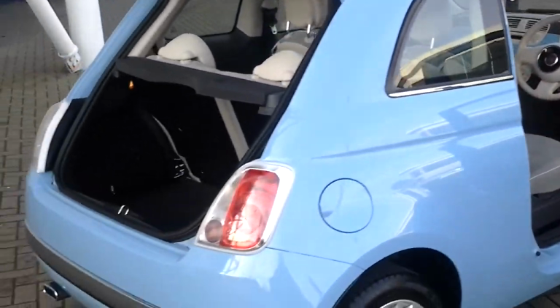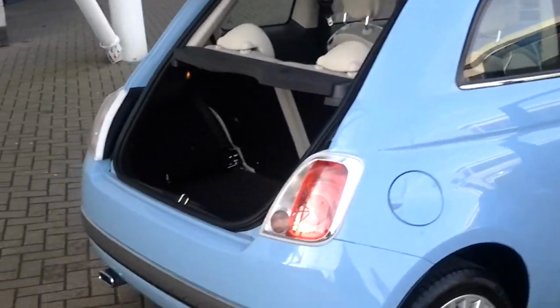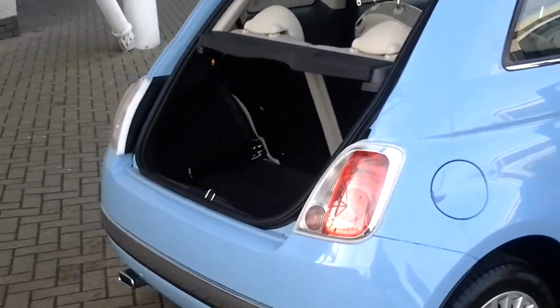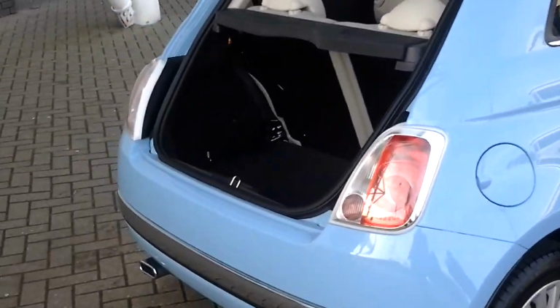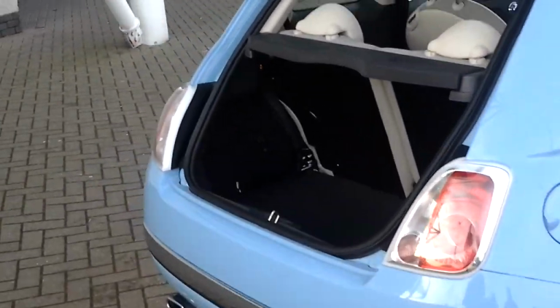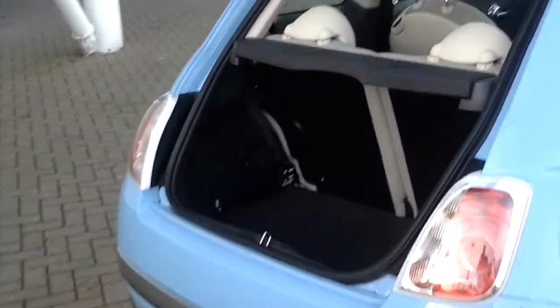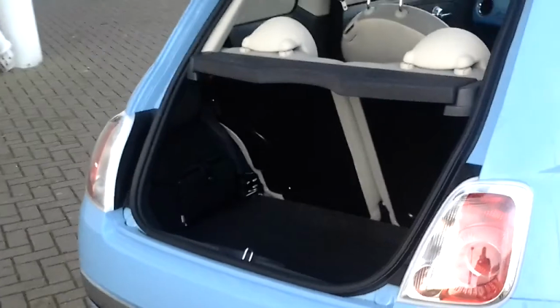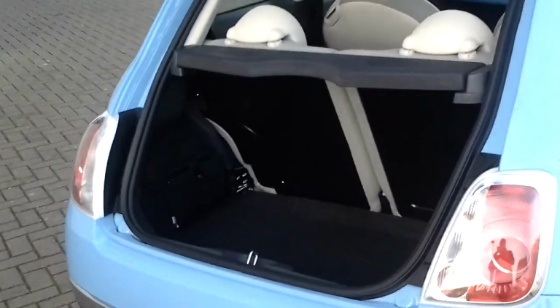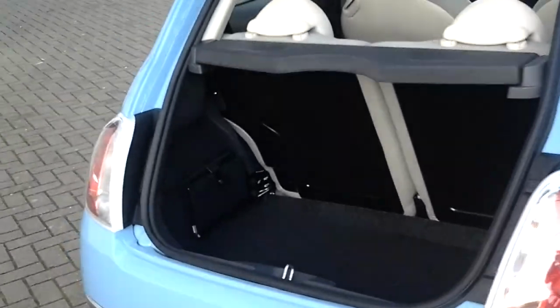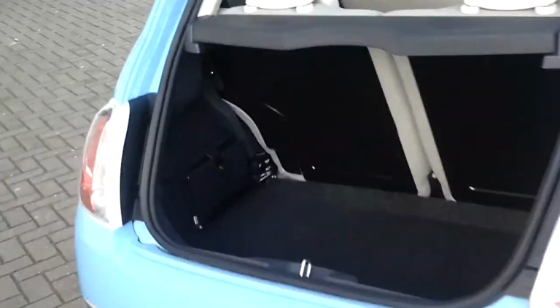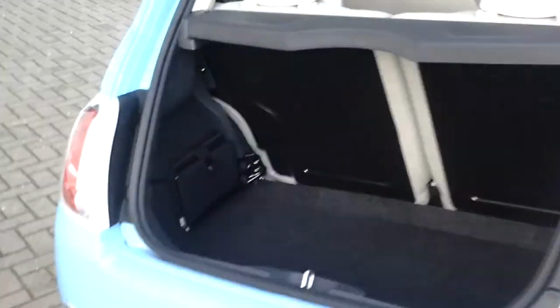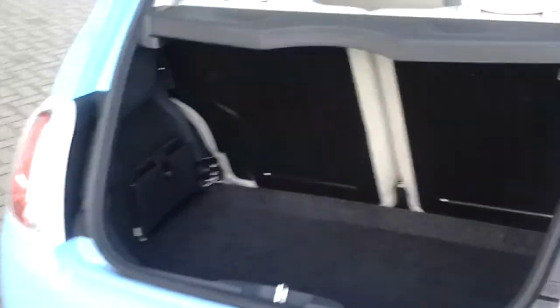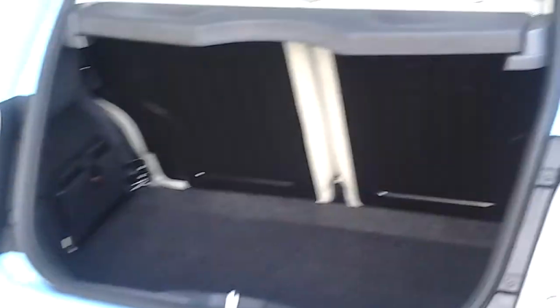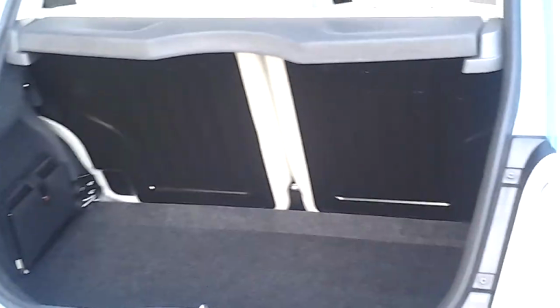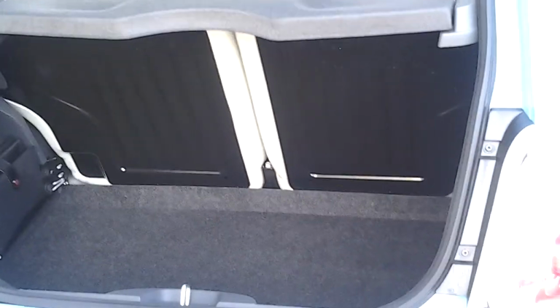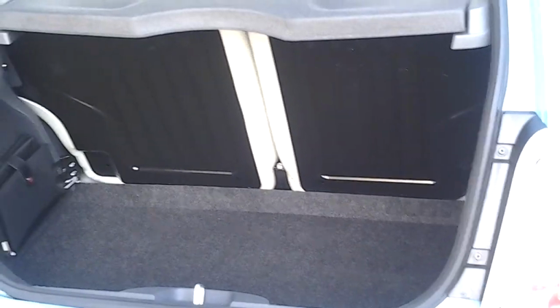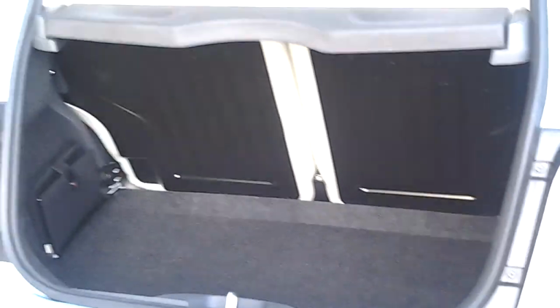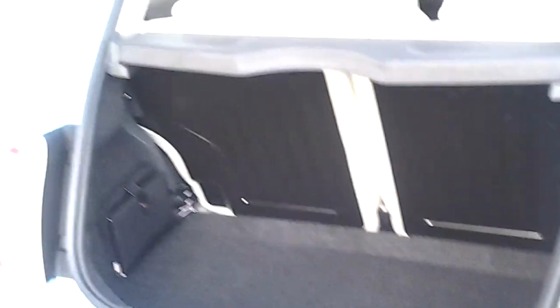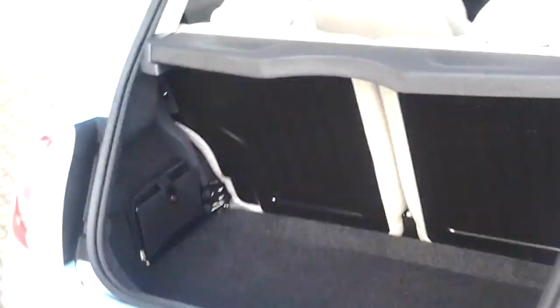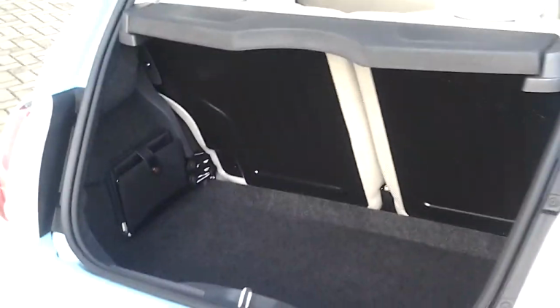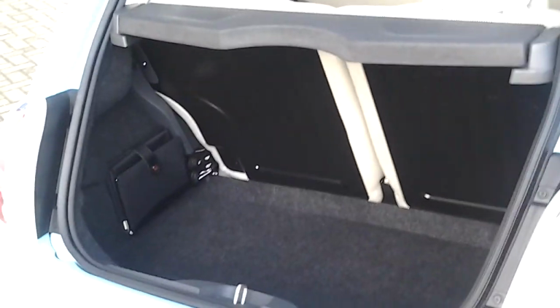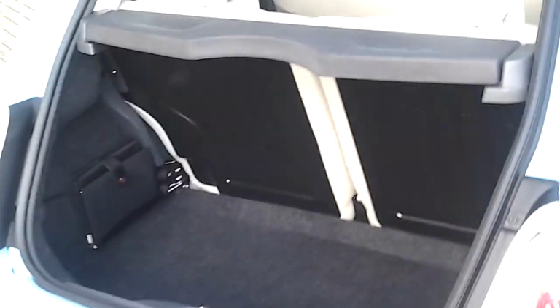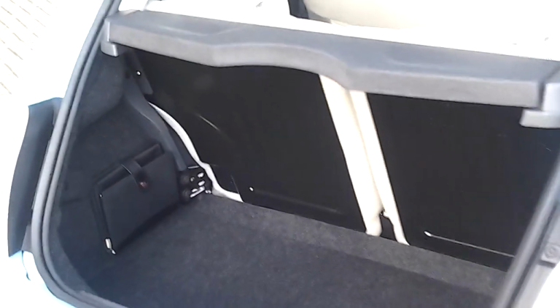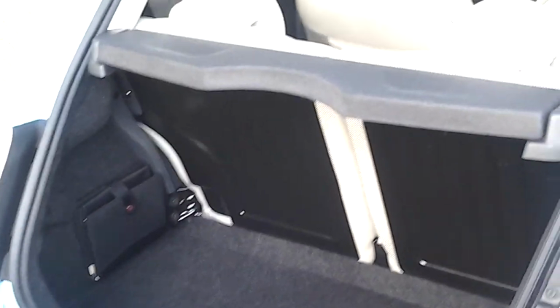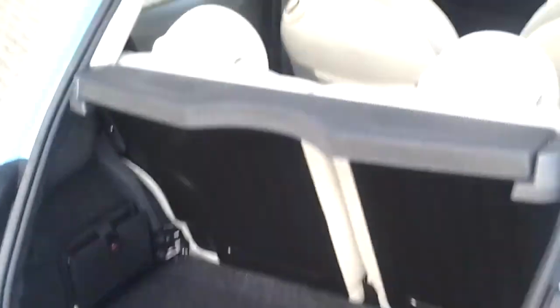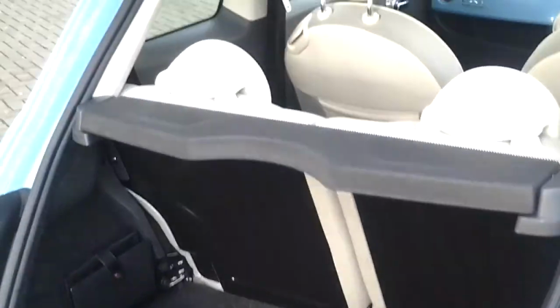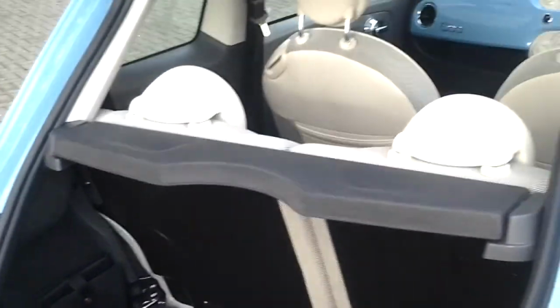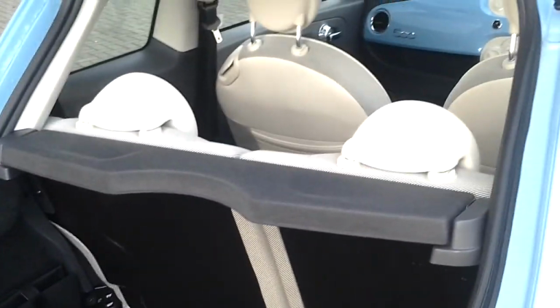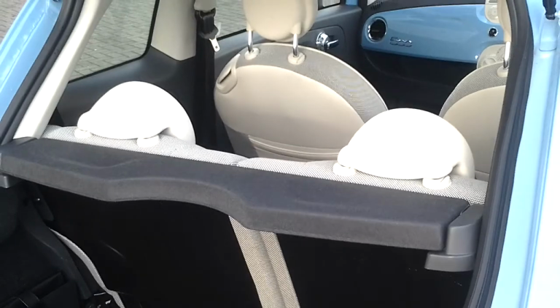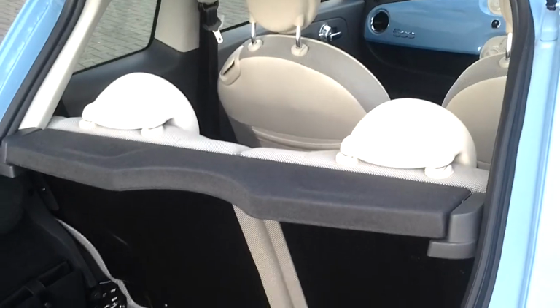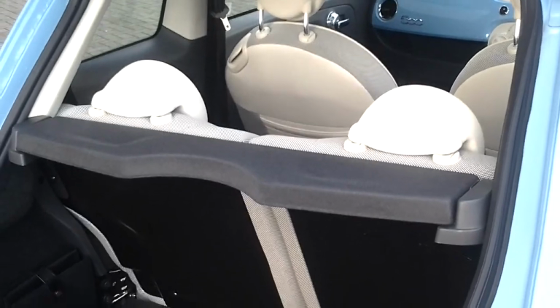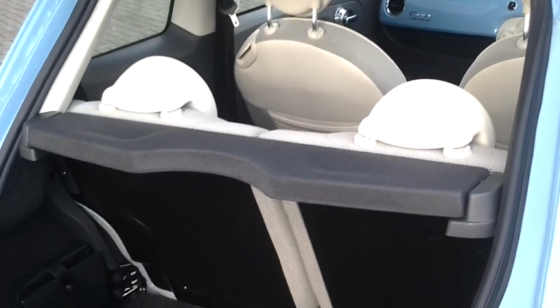Just to quickly show you the boot space — you've got plenty of loading bay with split rear folding seats.